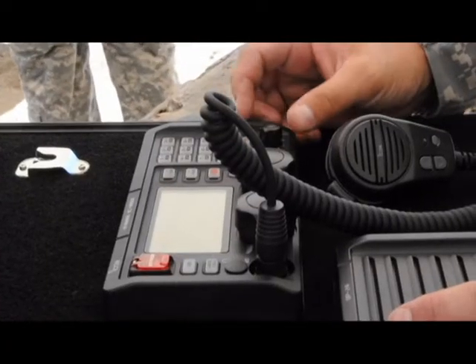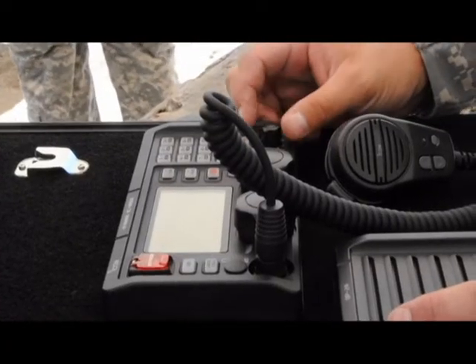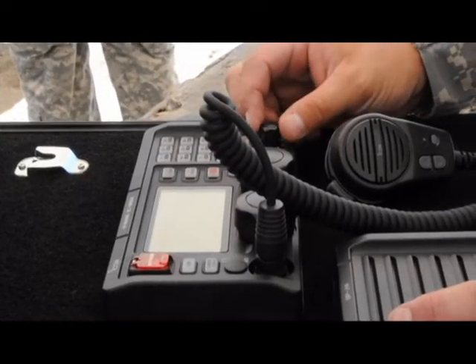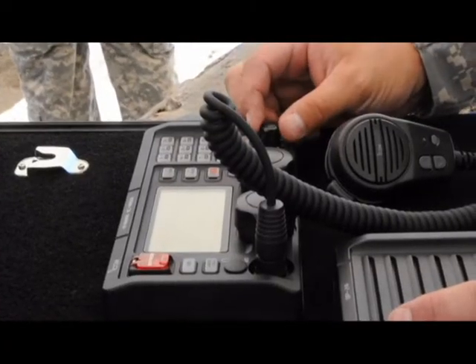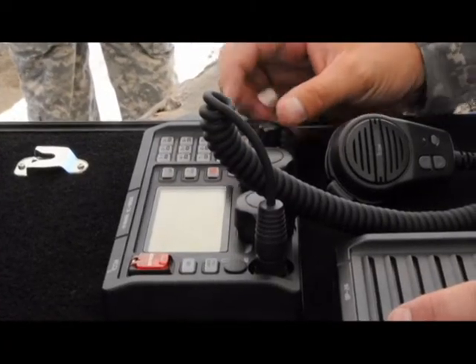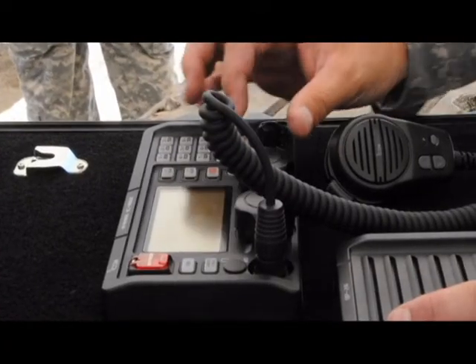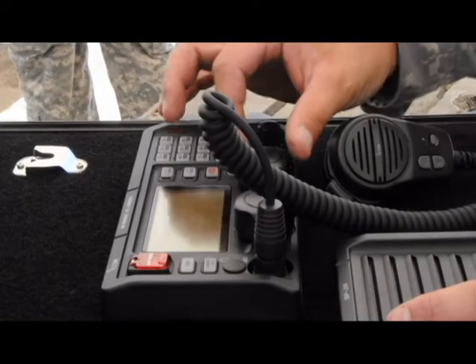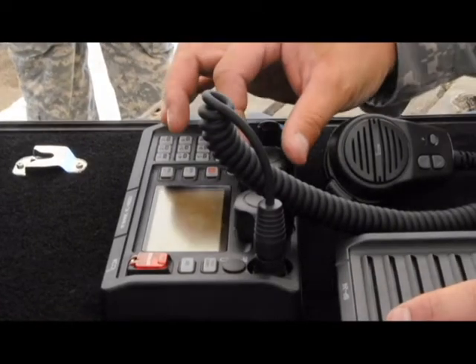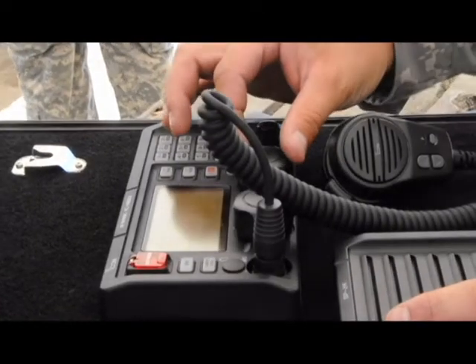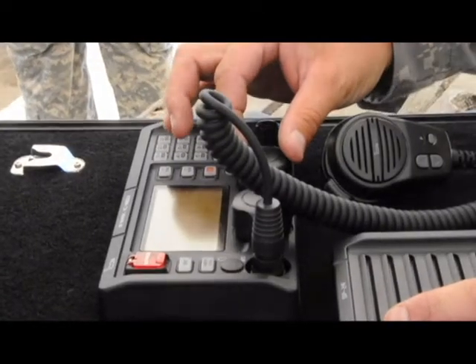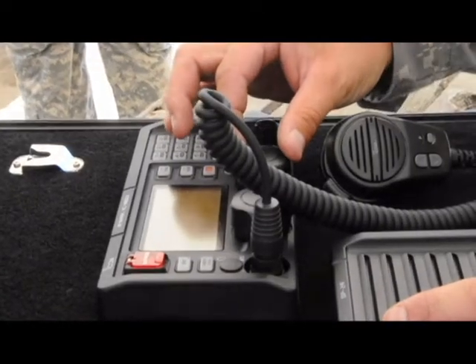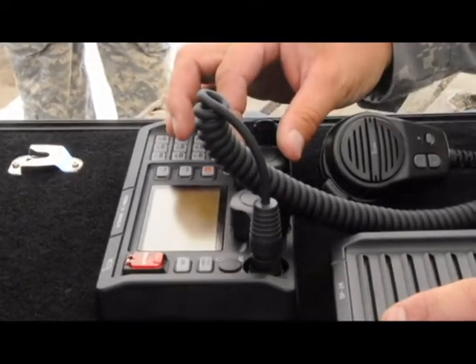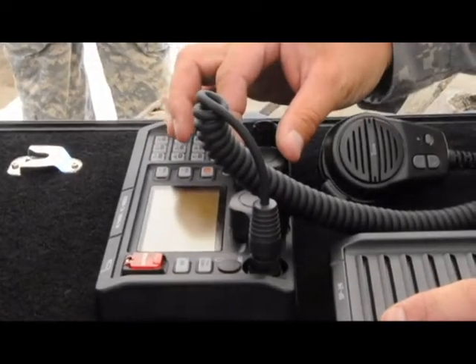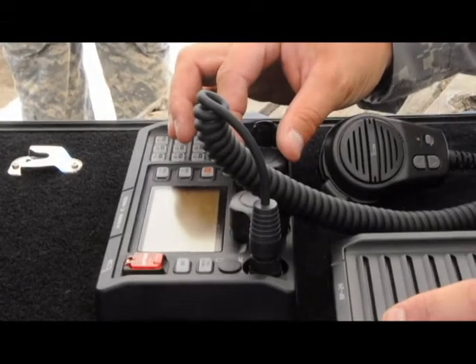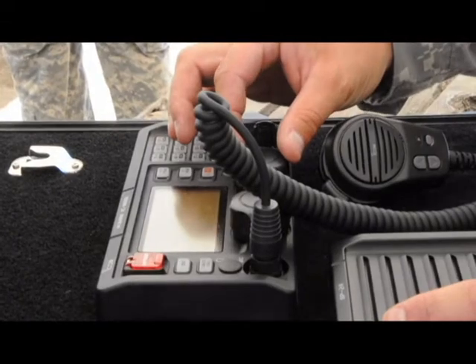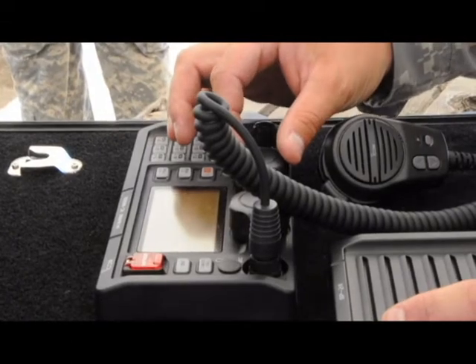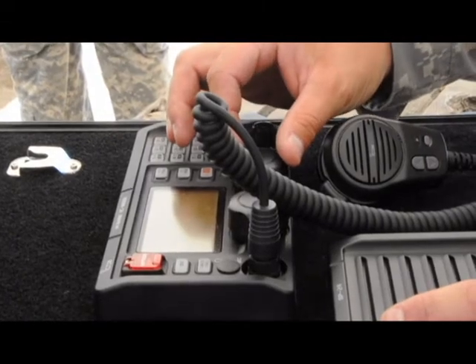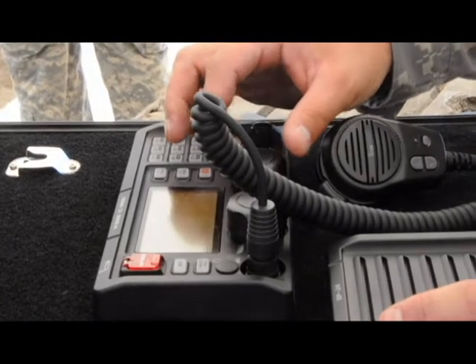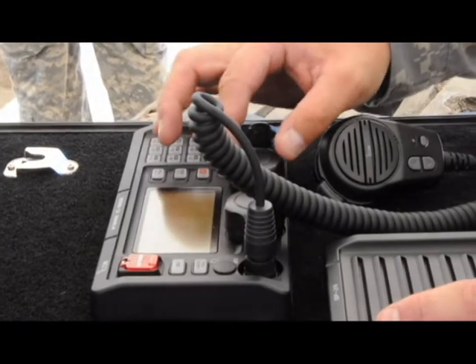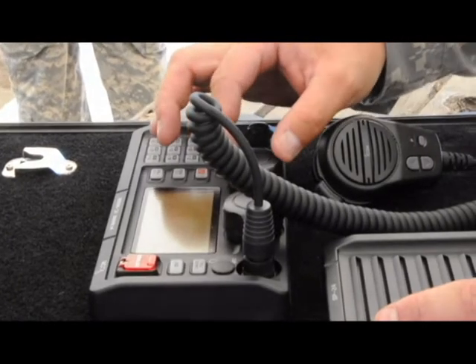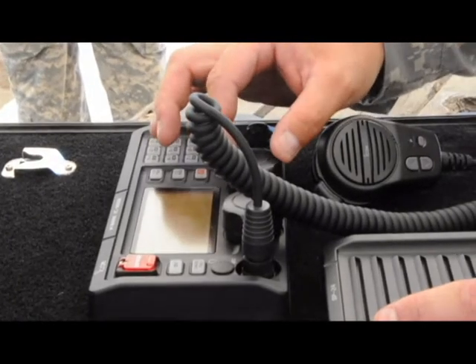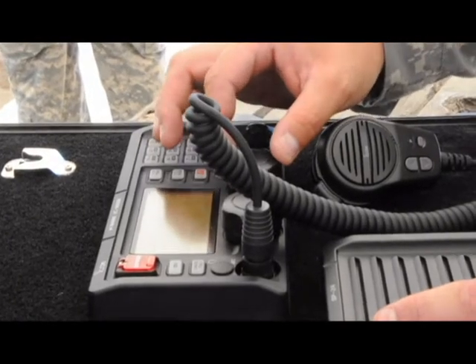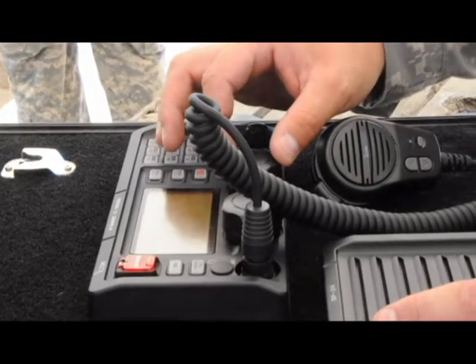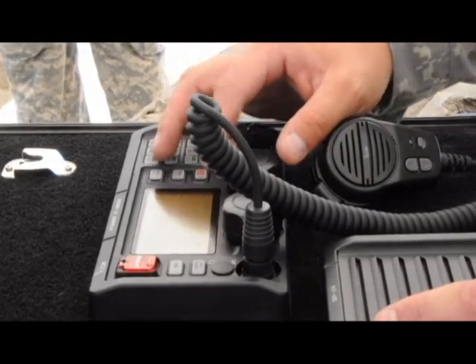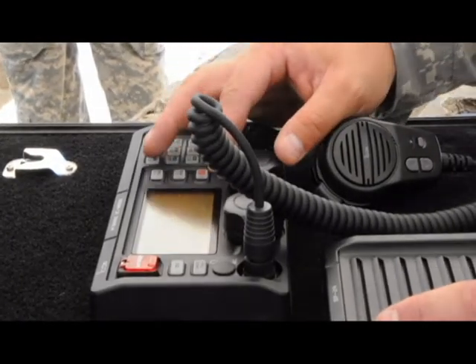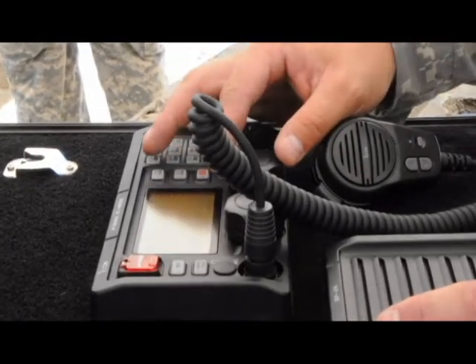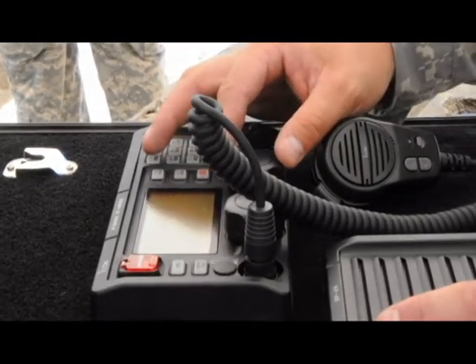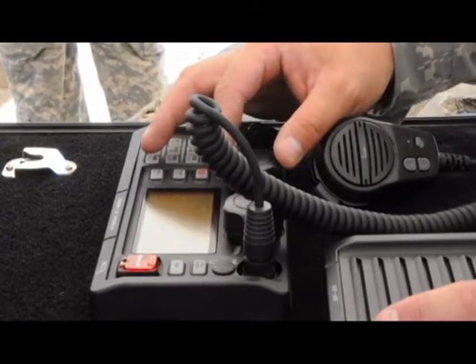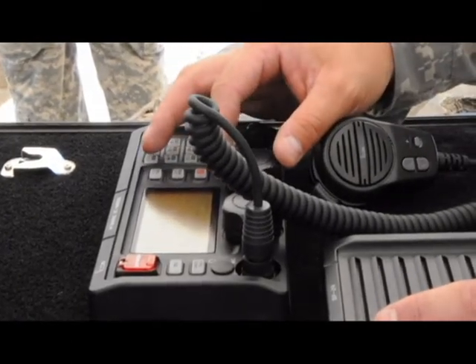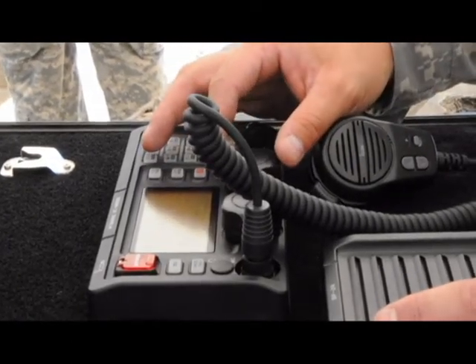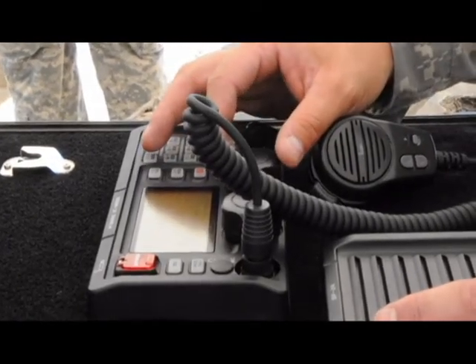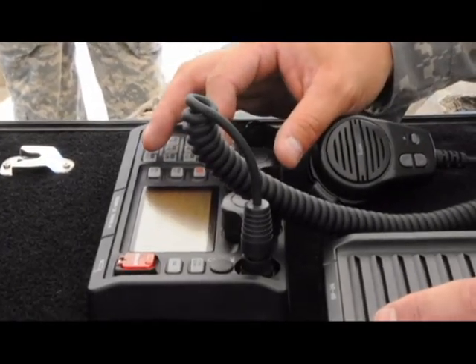It's all in one Pelican case, so all you have to do is label it and throw it in the truck and it's good to go.